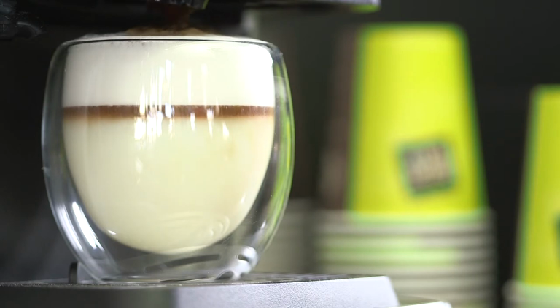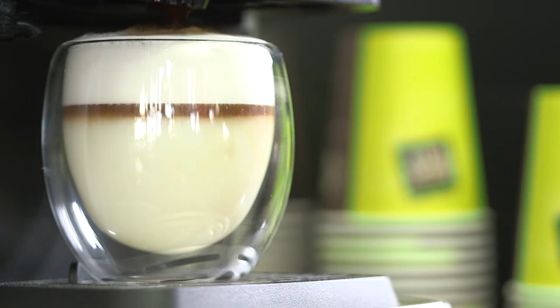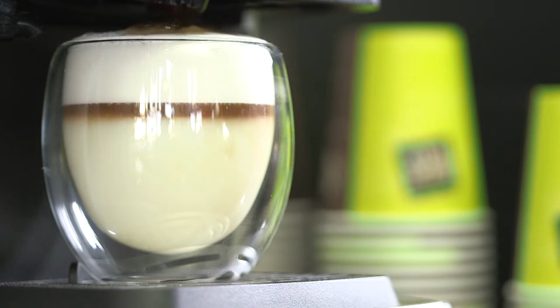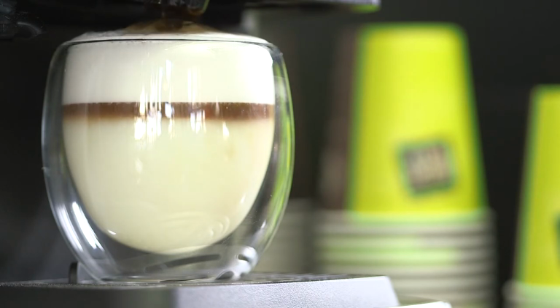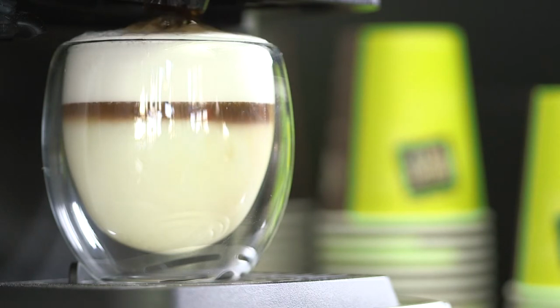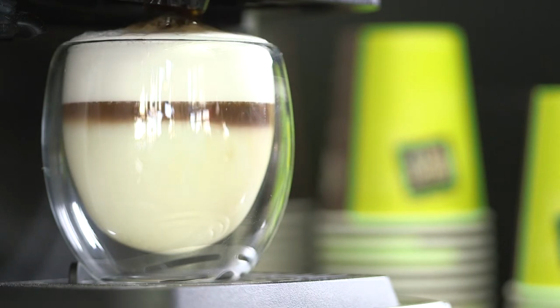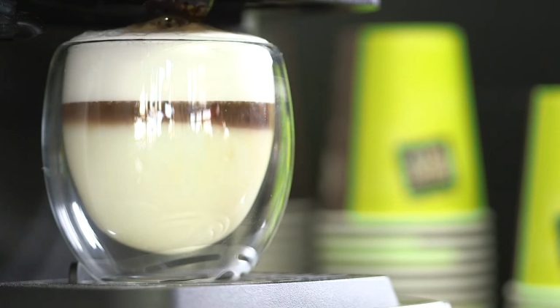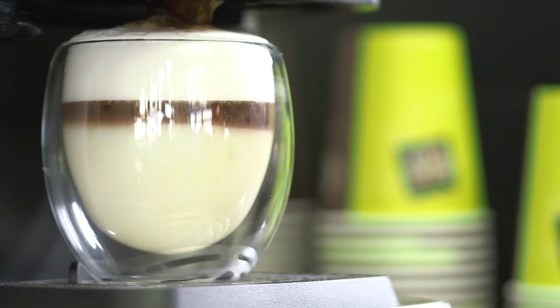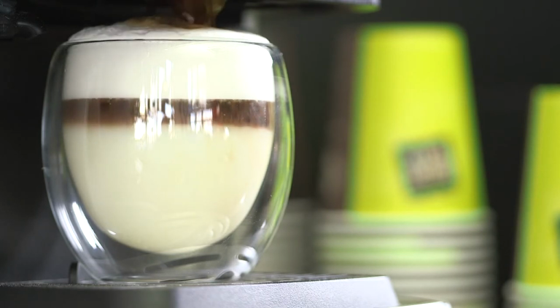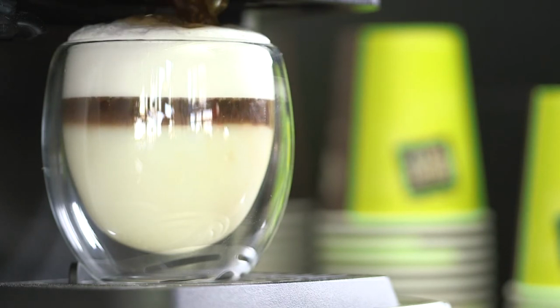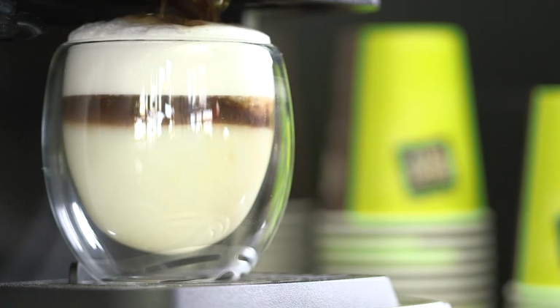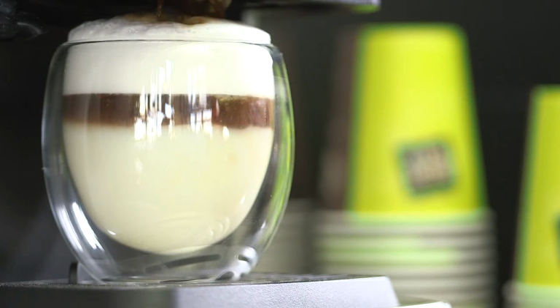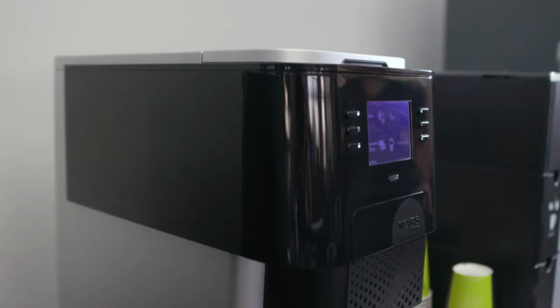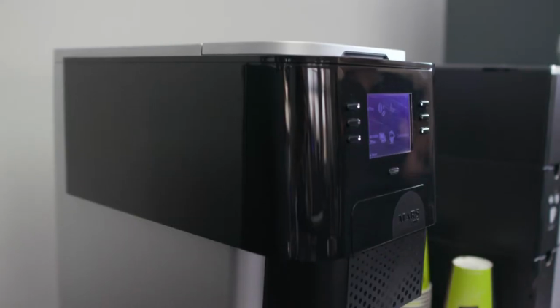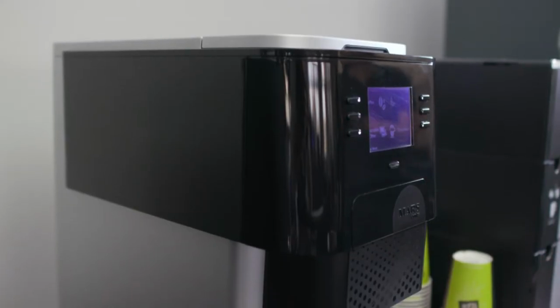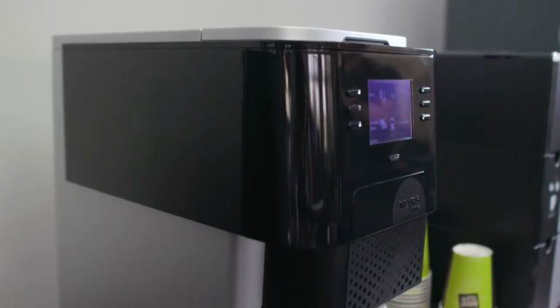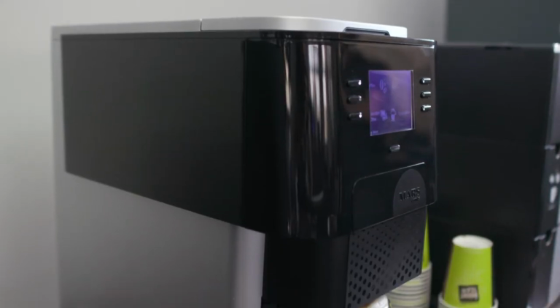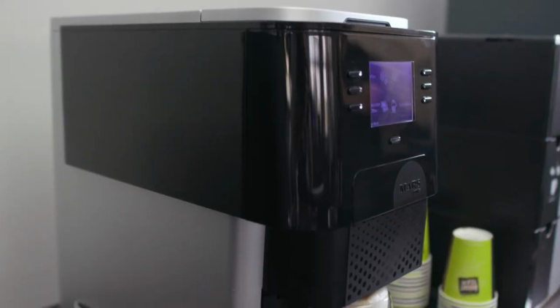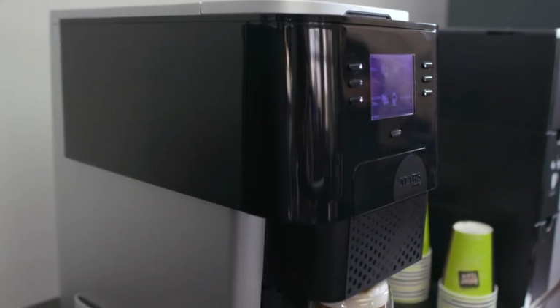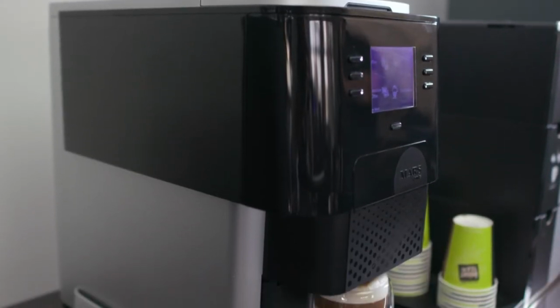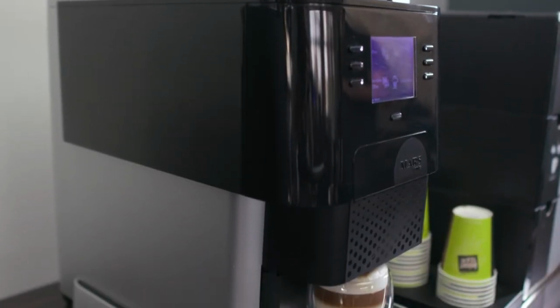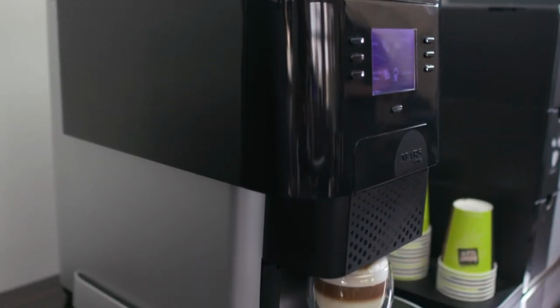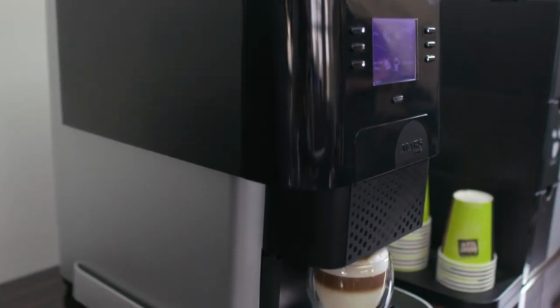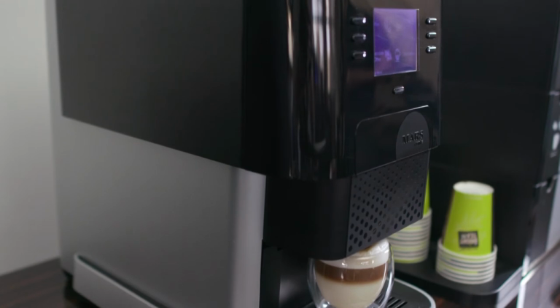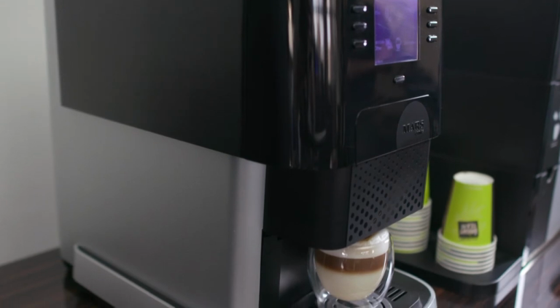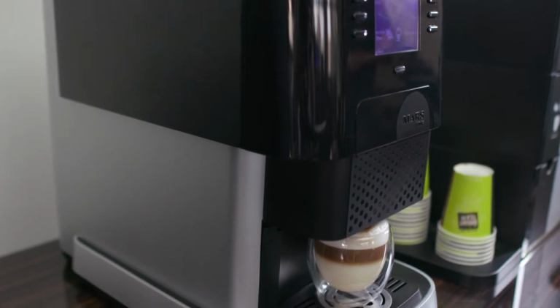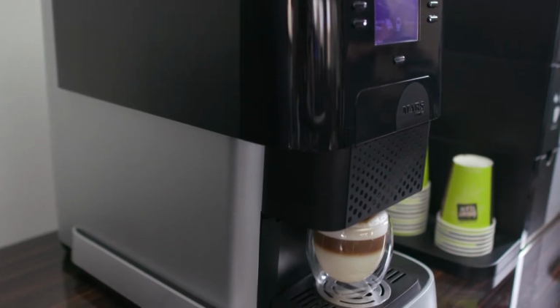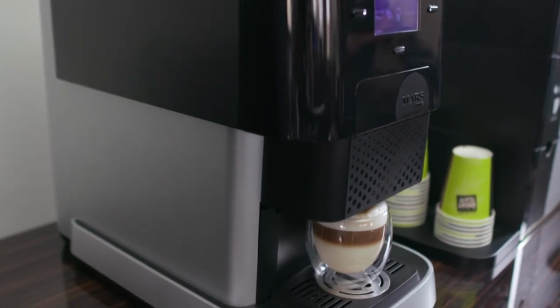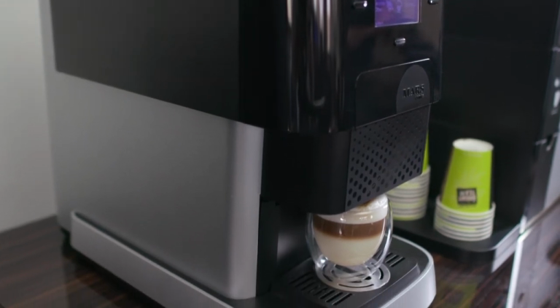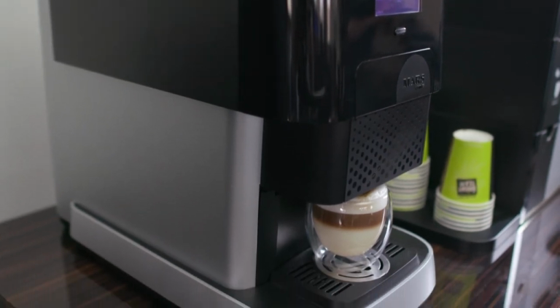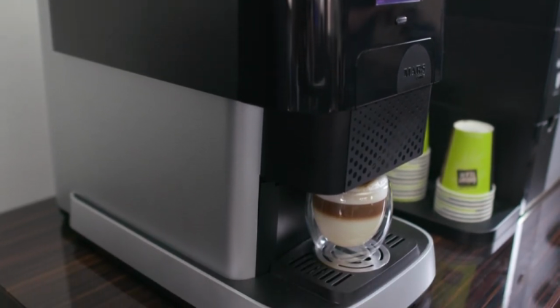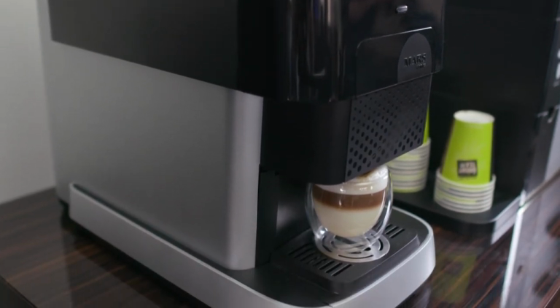The Flavia Creation 500 looks great. It's very modern and sleek and is ideal for any work environment.